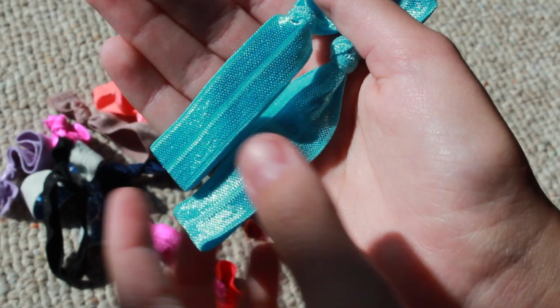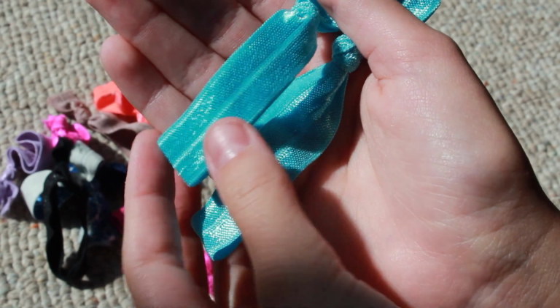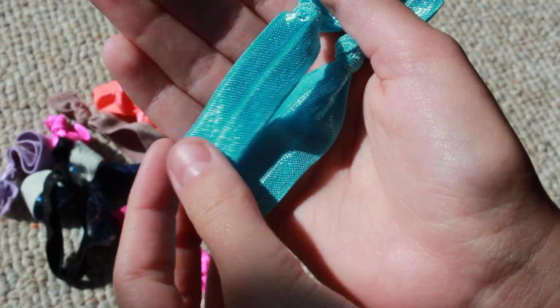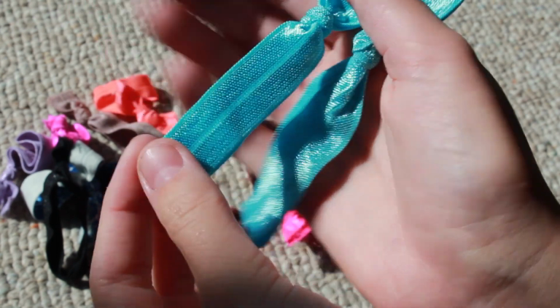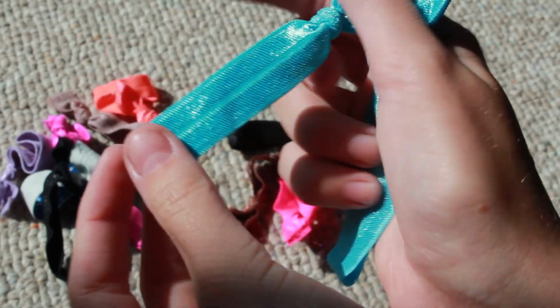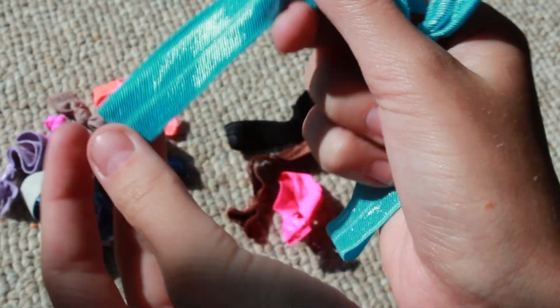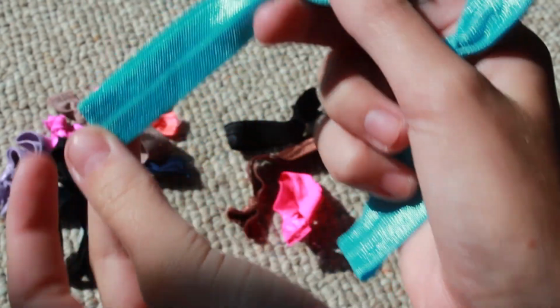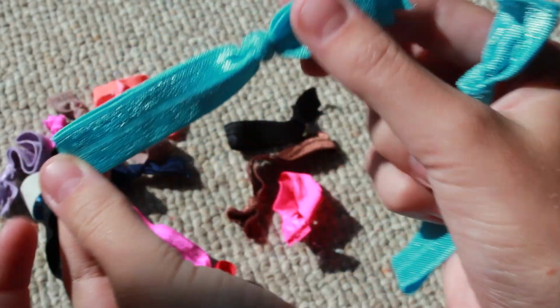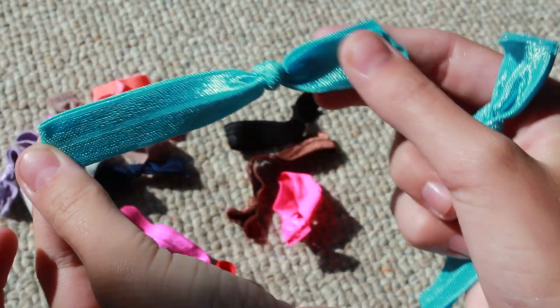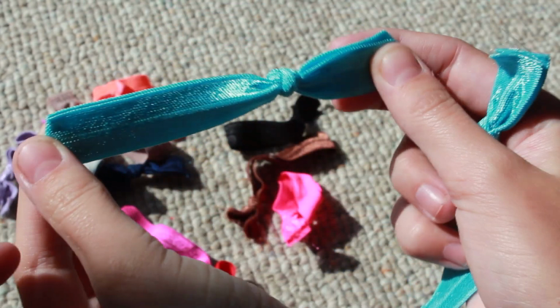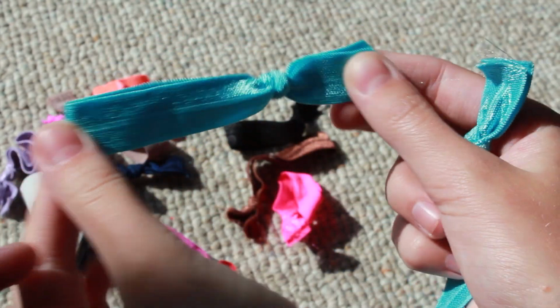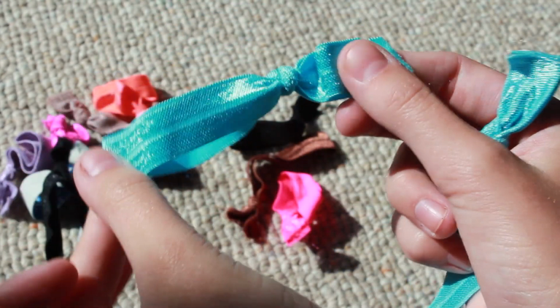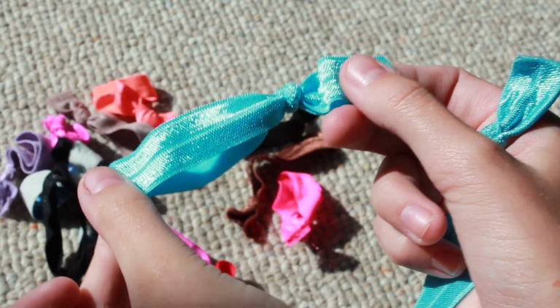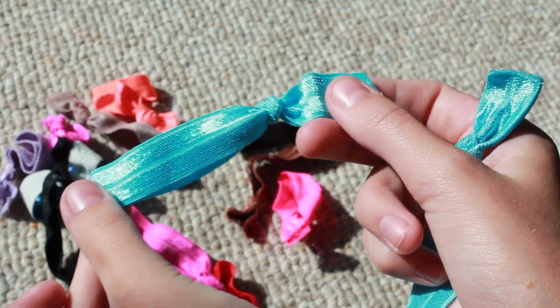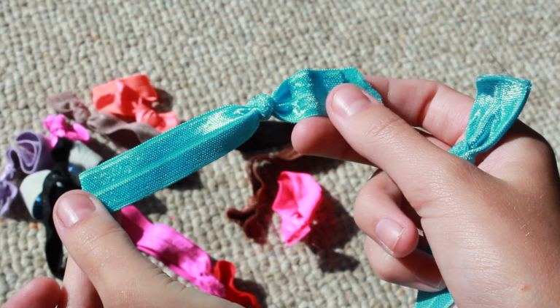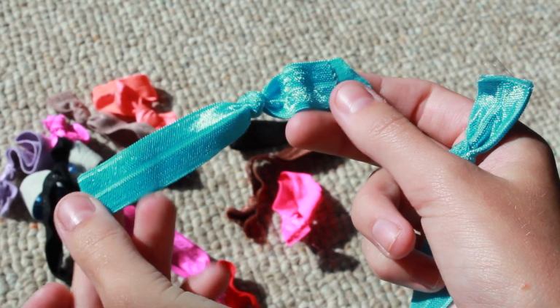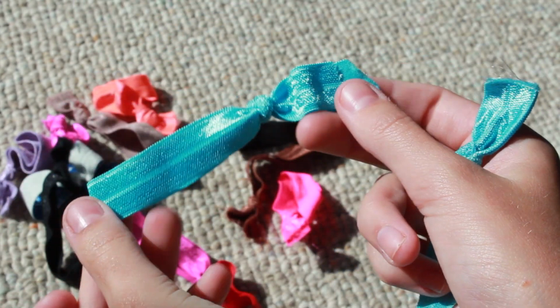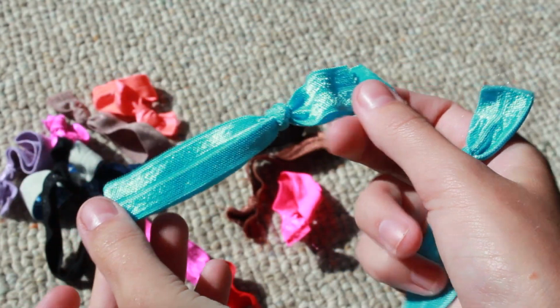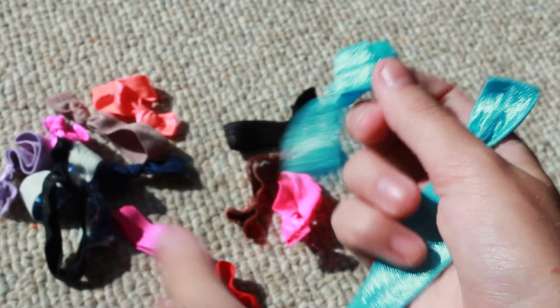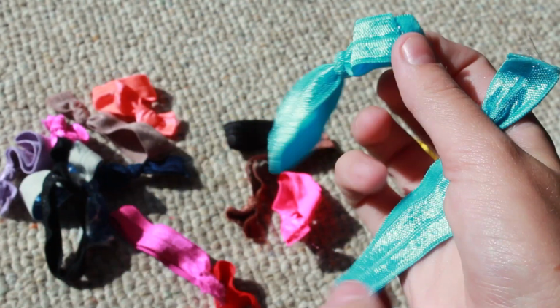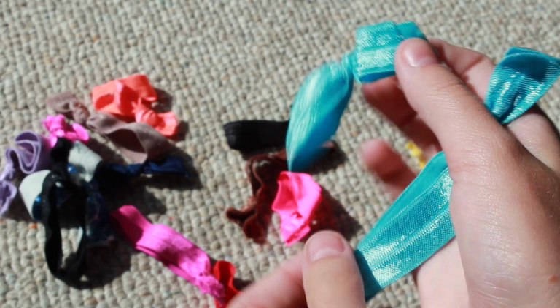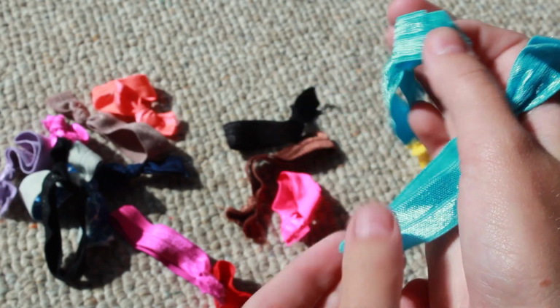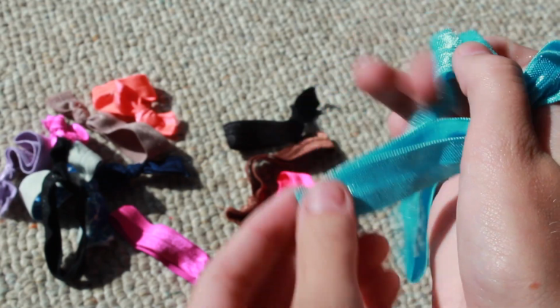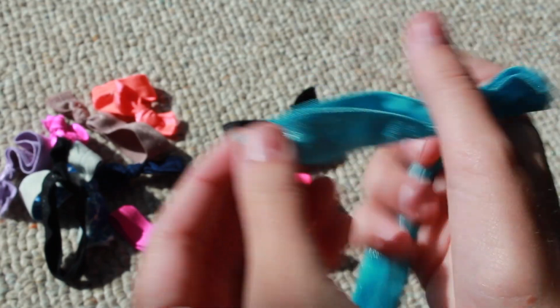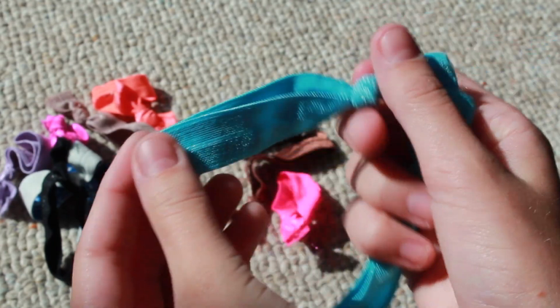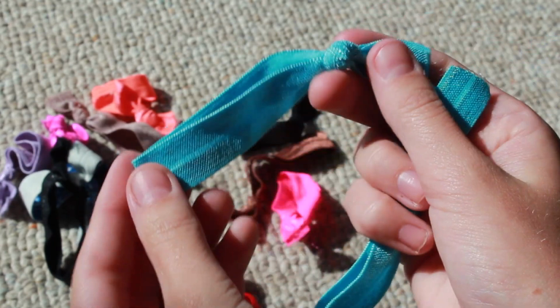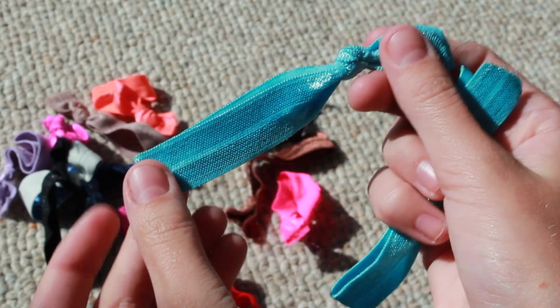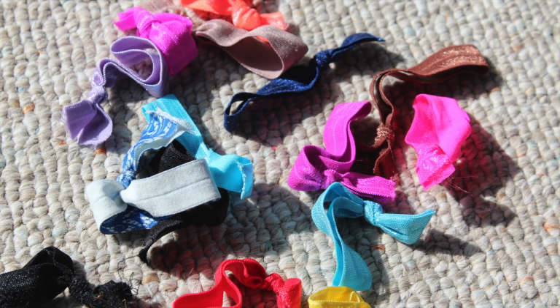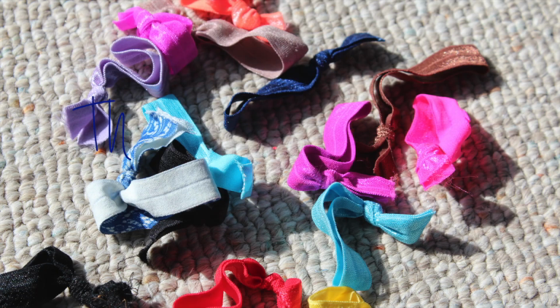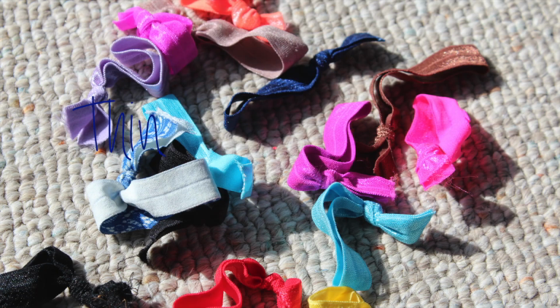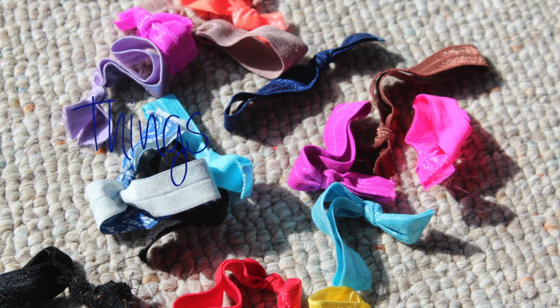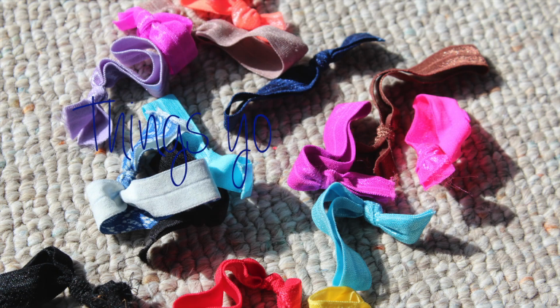Can you guys tell the difference between these two hair ties? I bought this one at Target and I made this one.